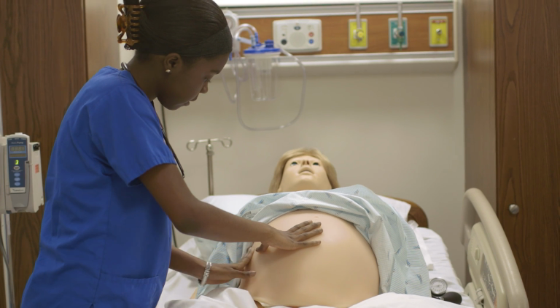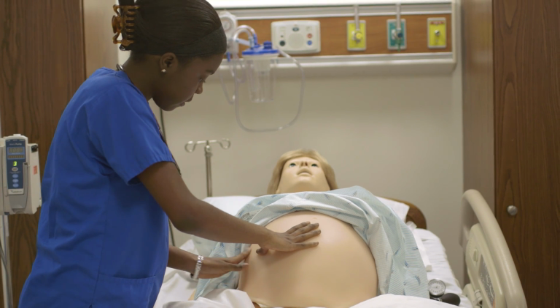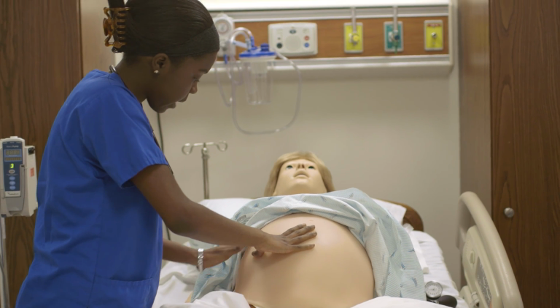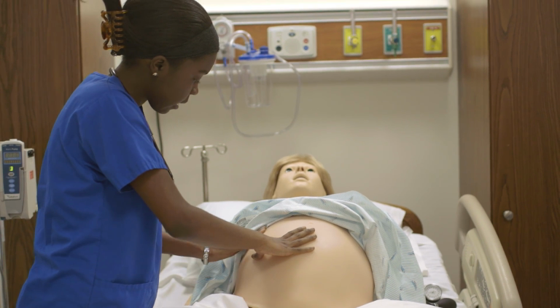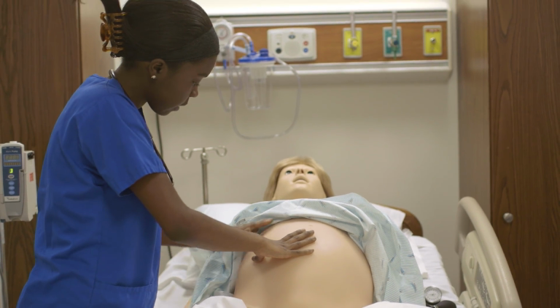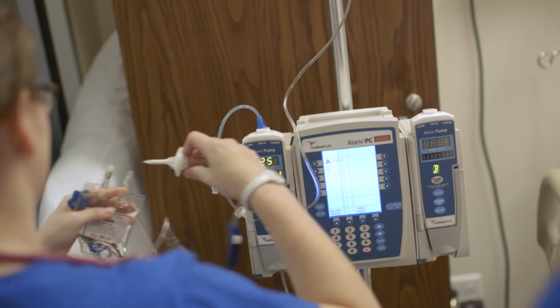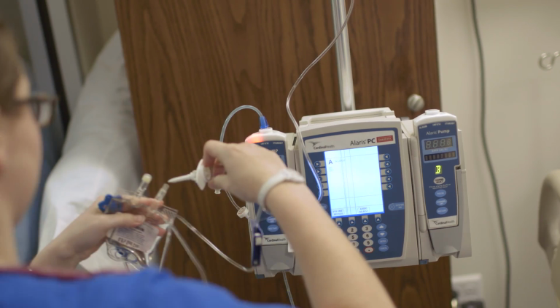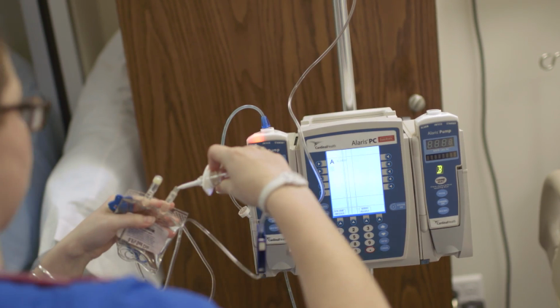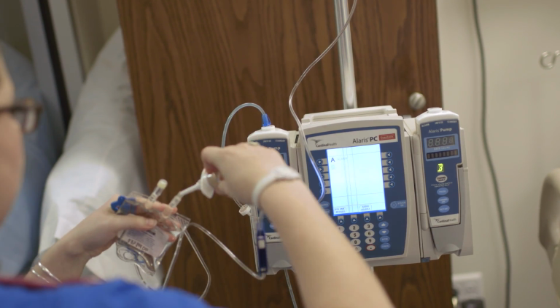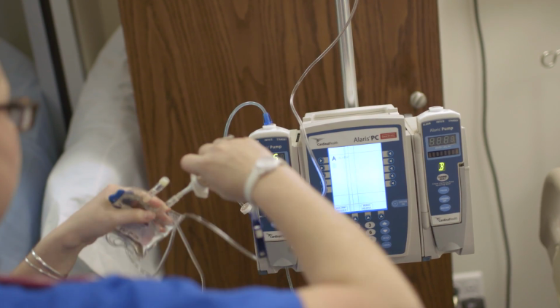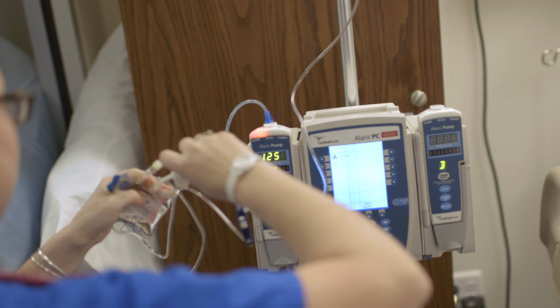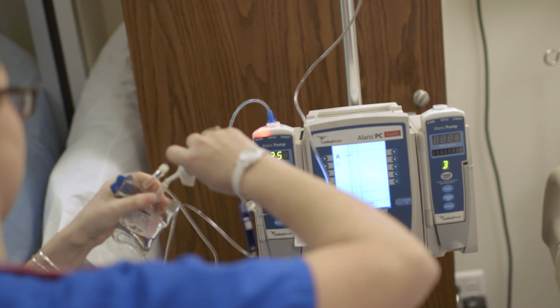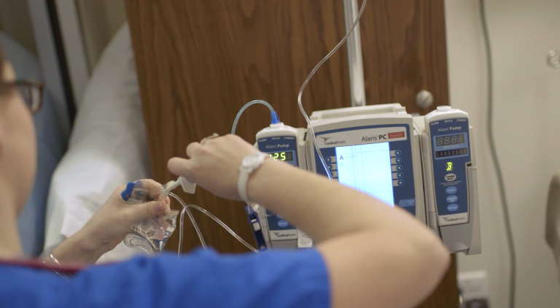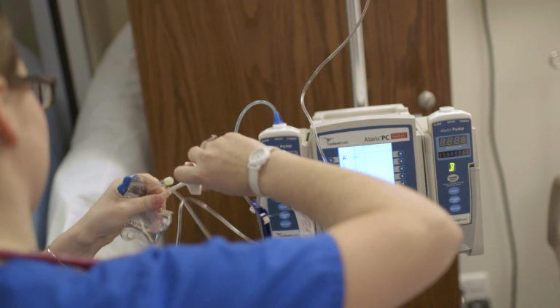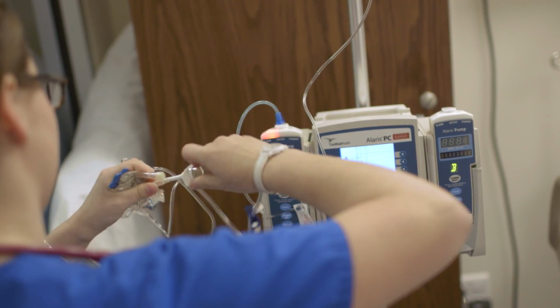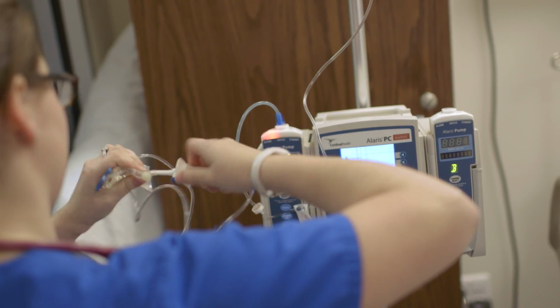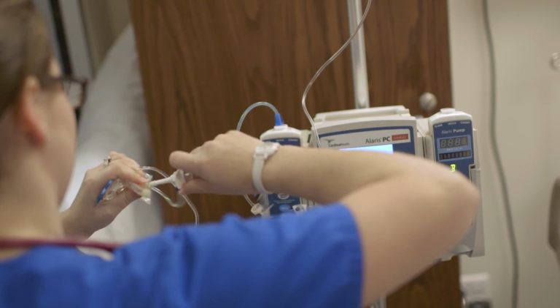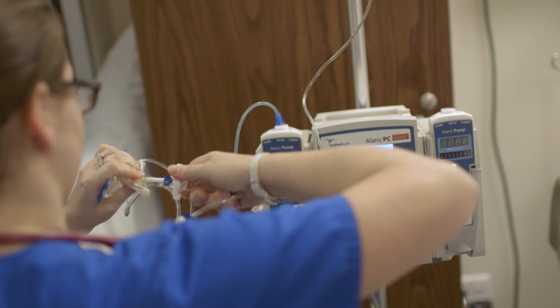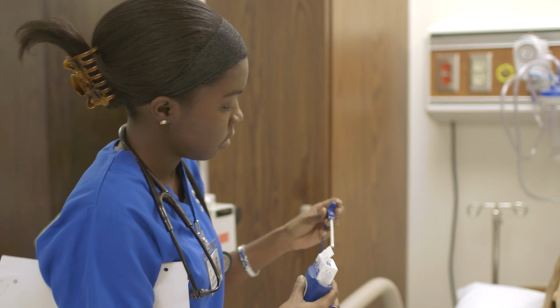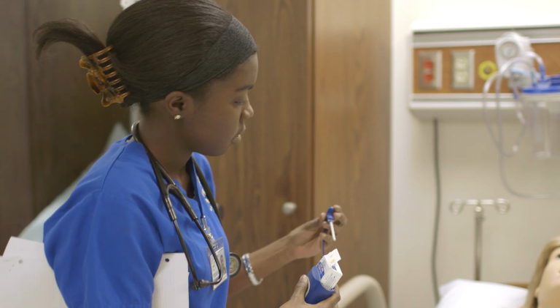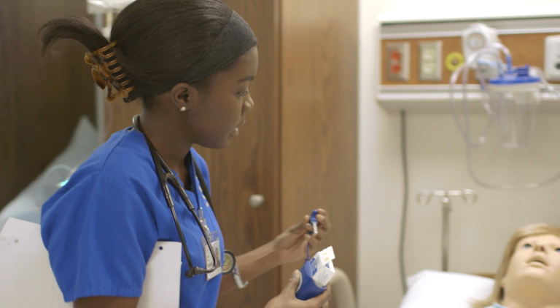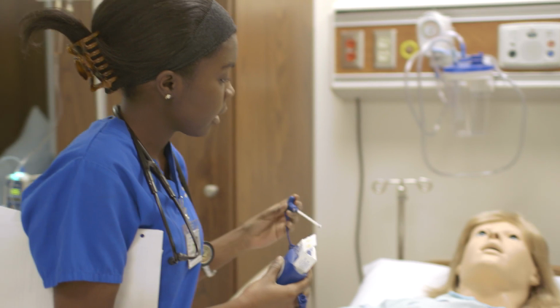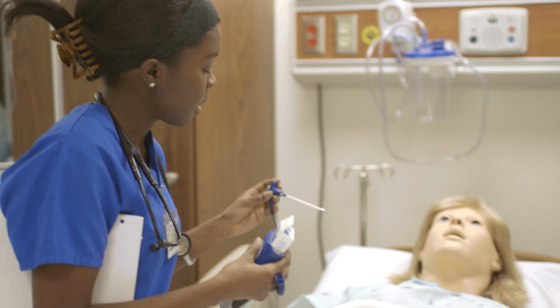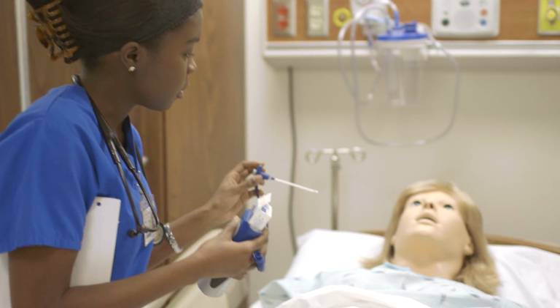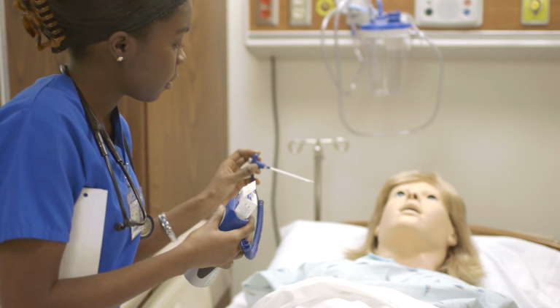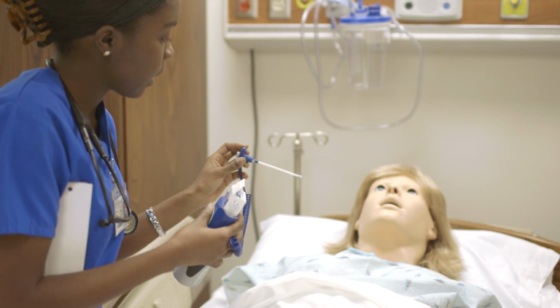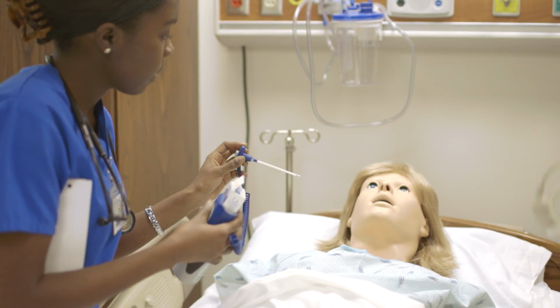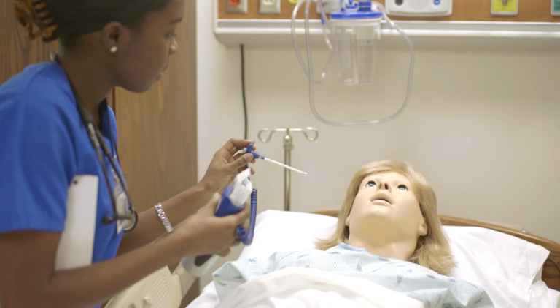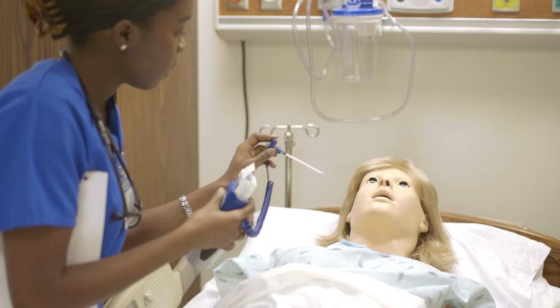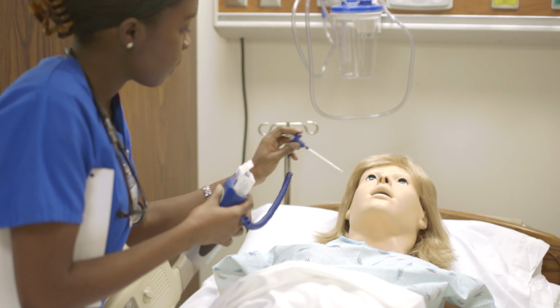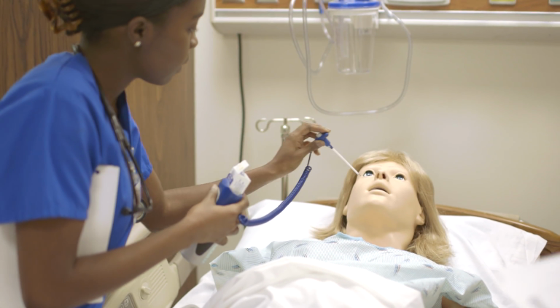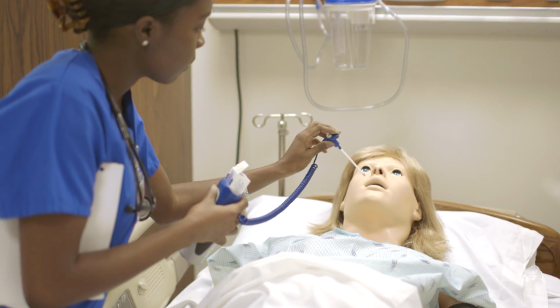They get to give the medications, they get to see the rhythm on the monitor and take the moment to actually decipher what it is.